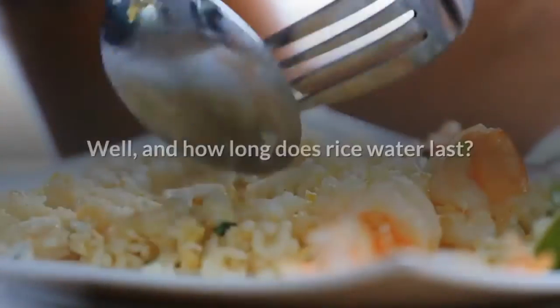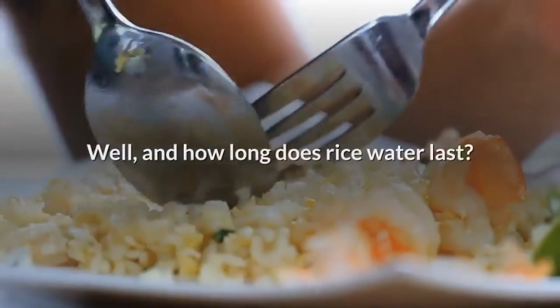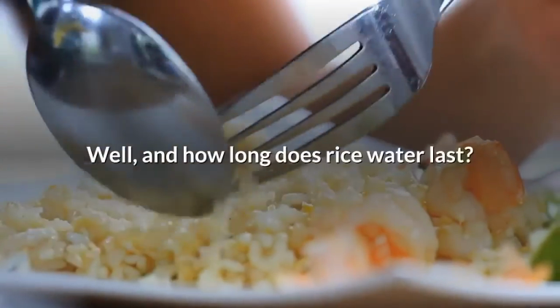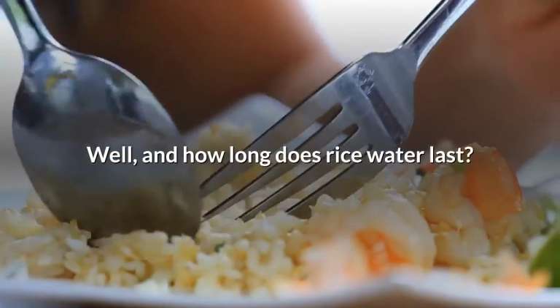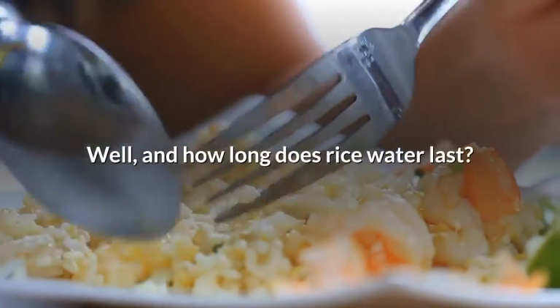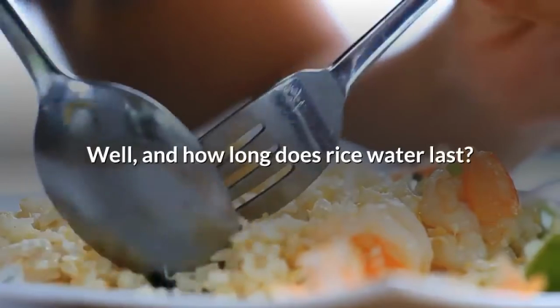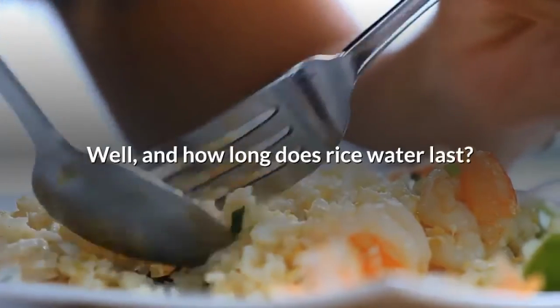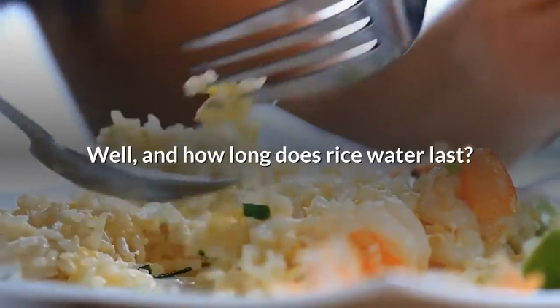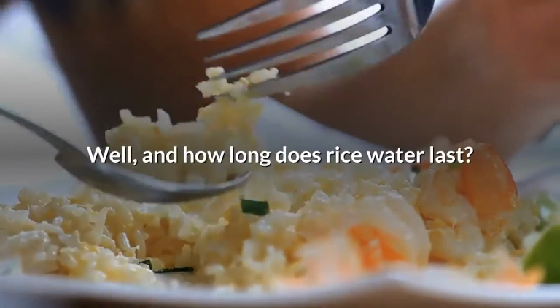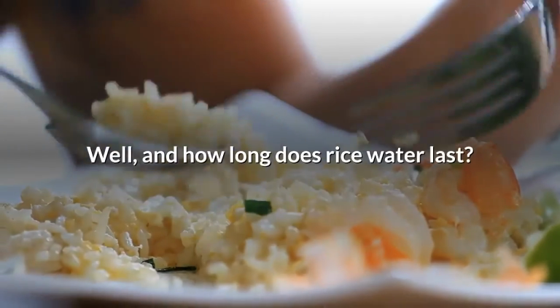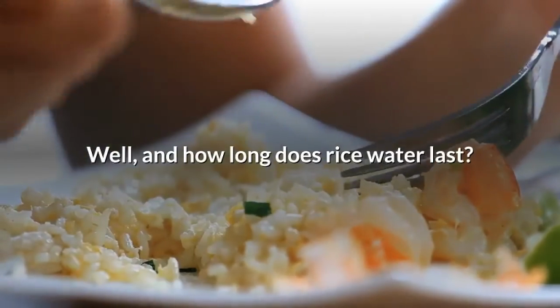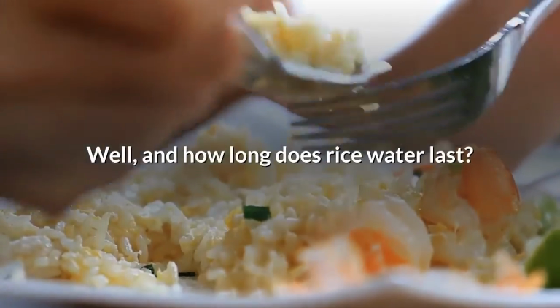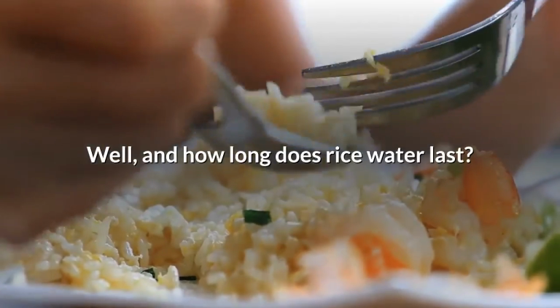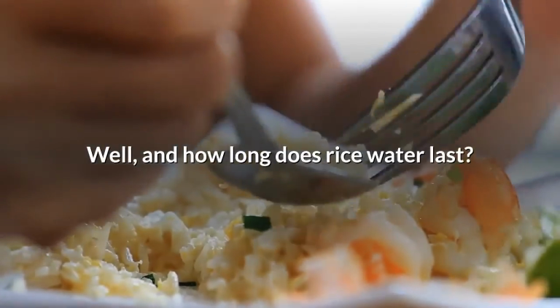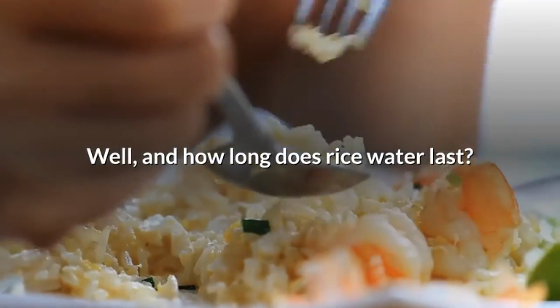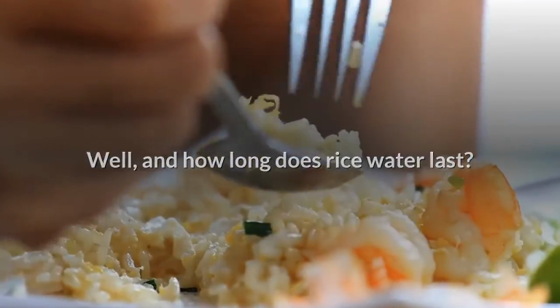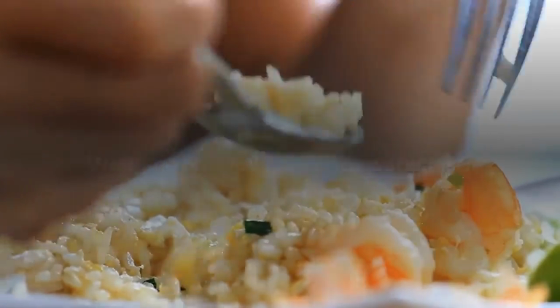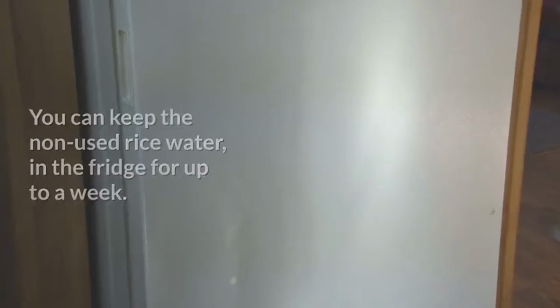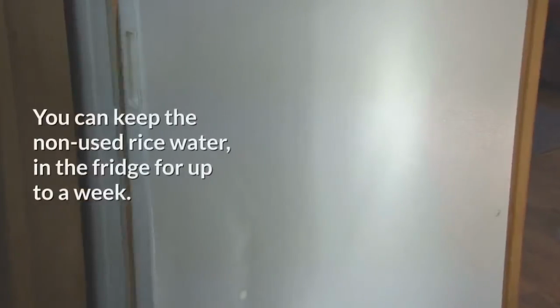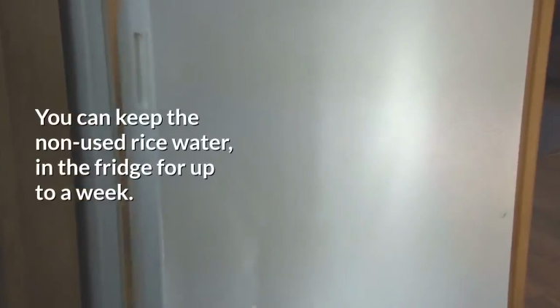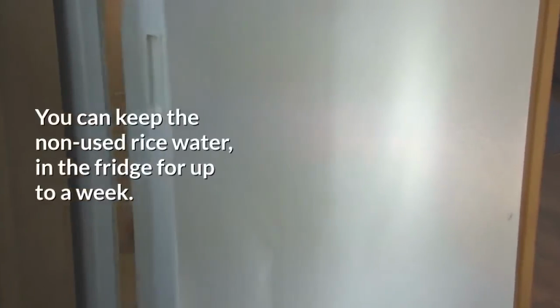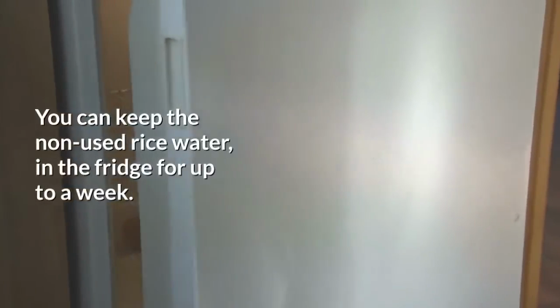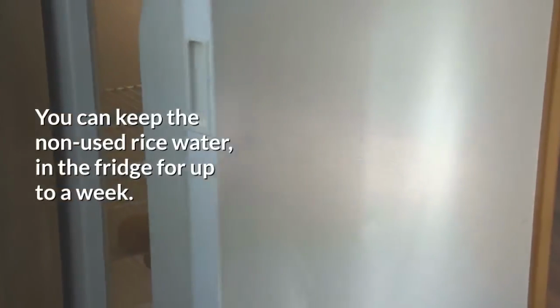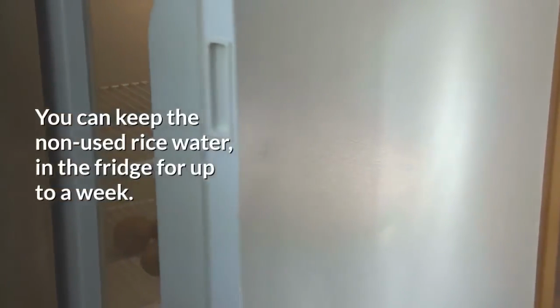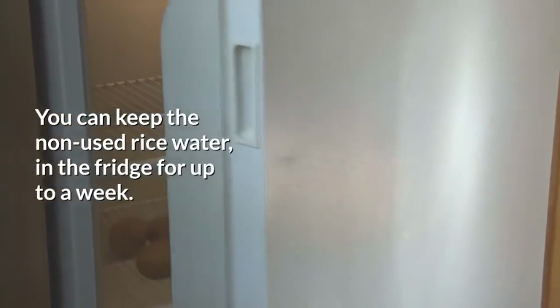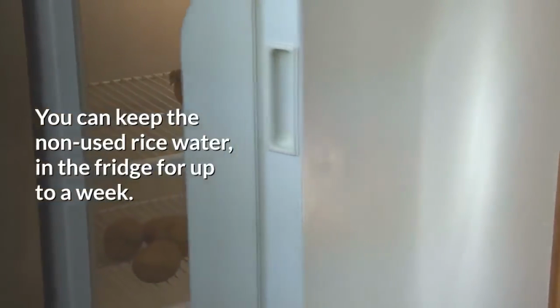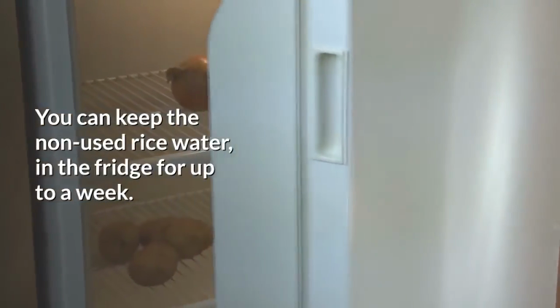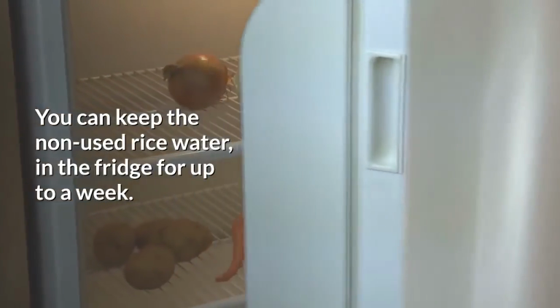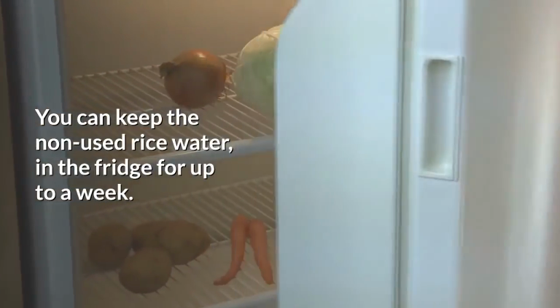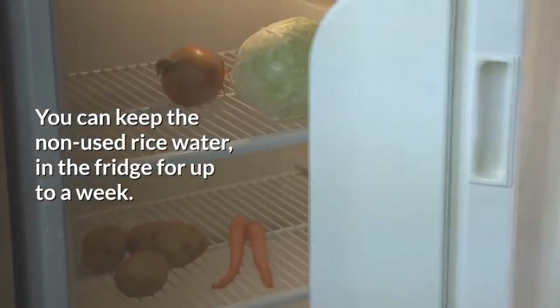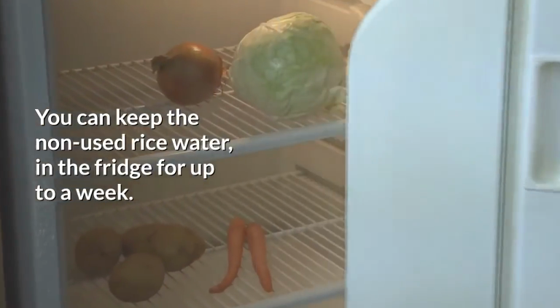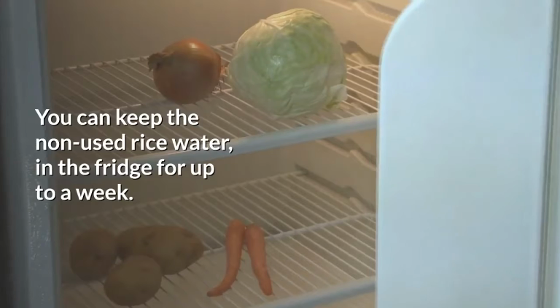How long does rice water last? You can keep unused rice water in the fridge for up to a week.